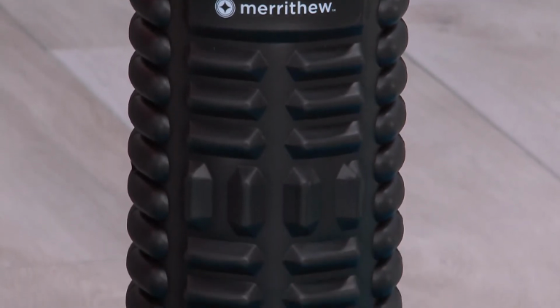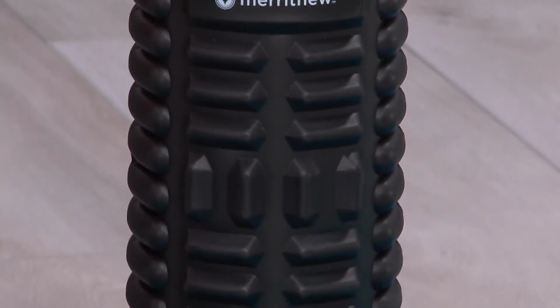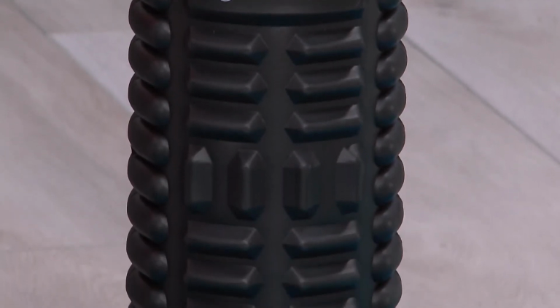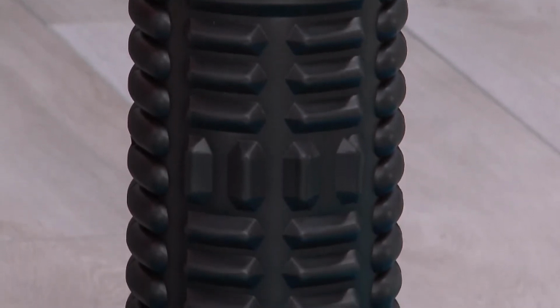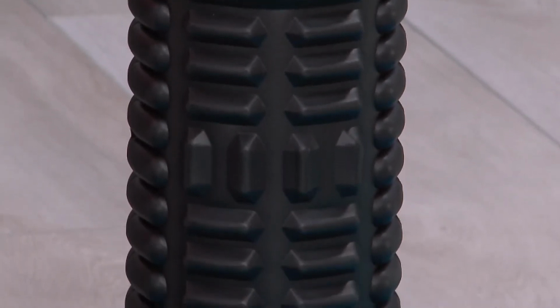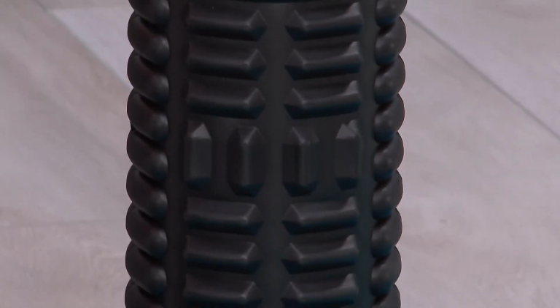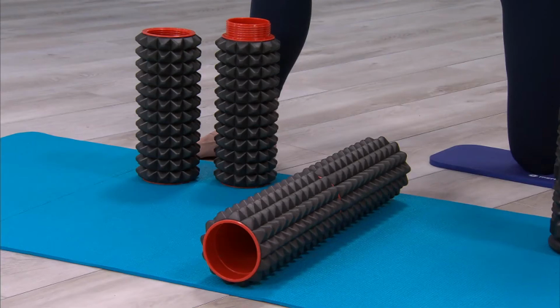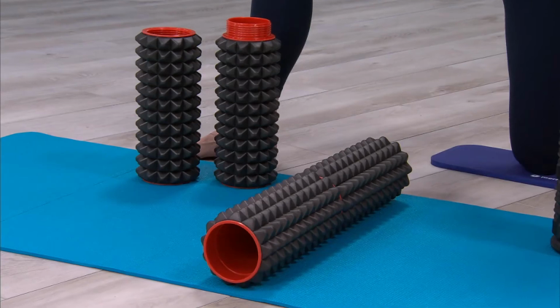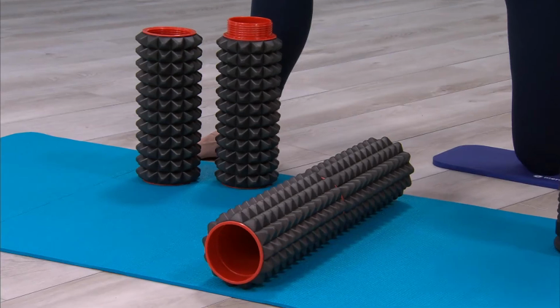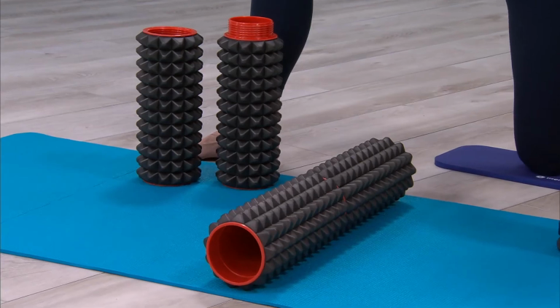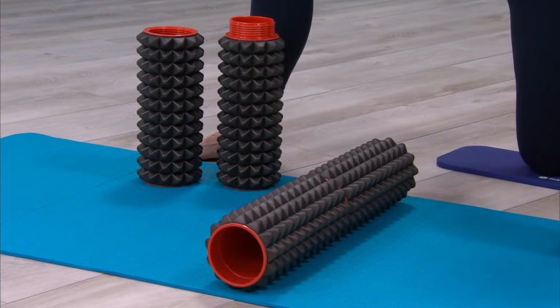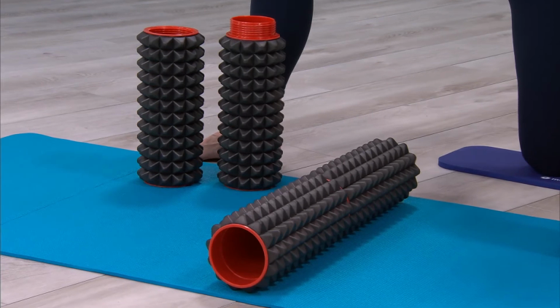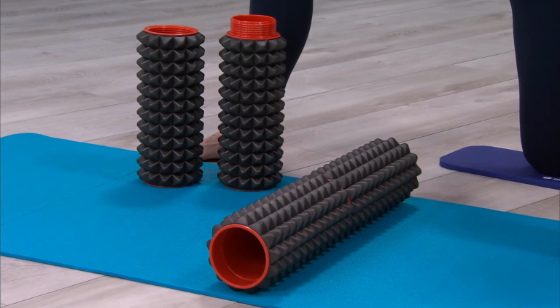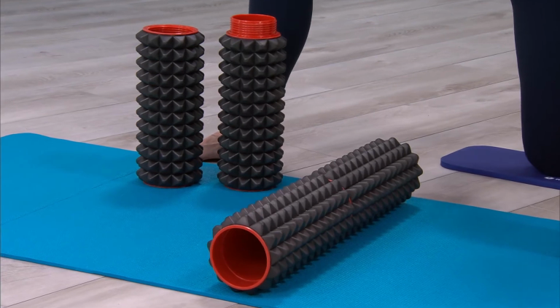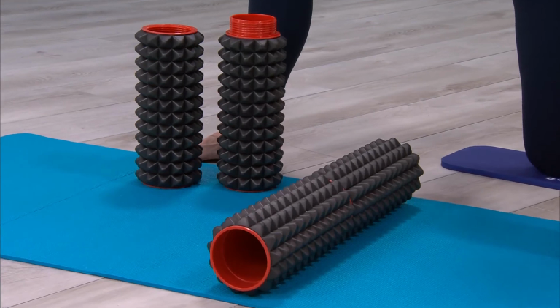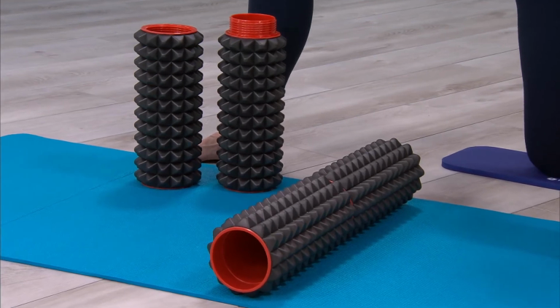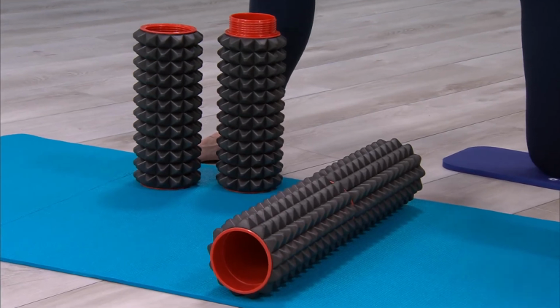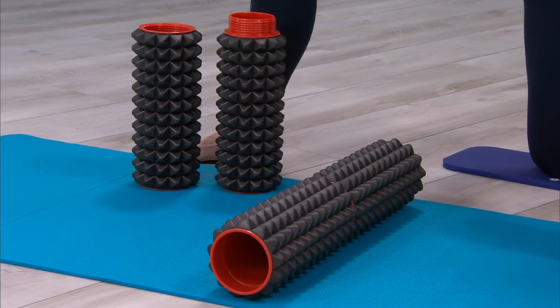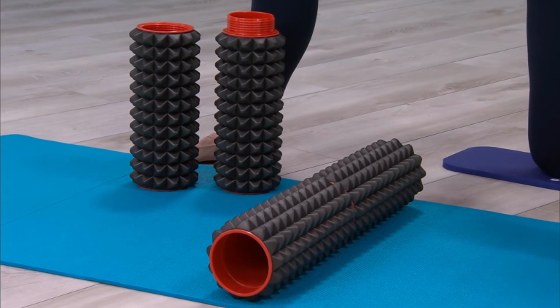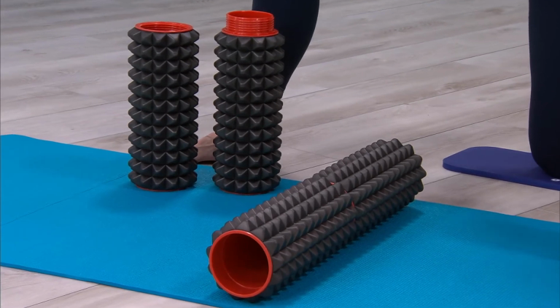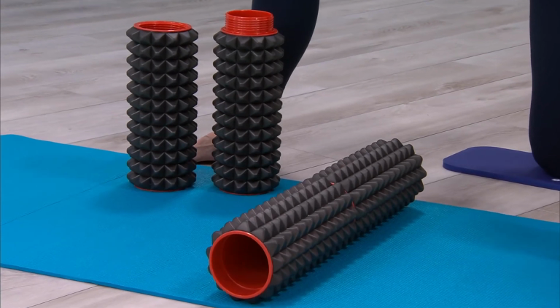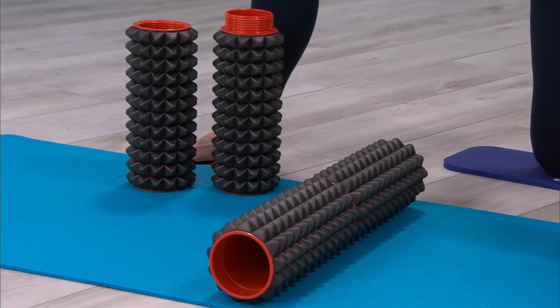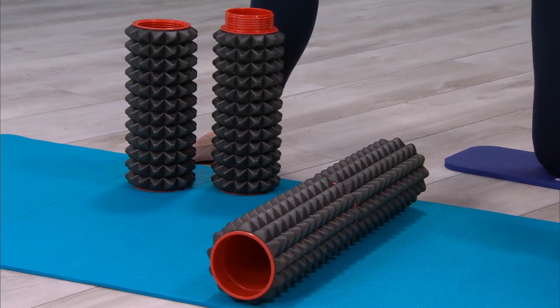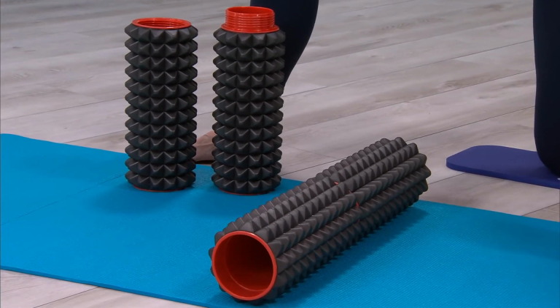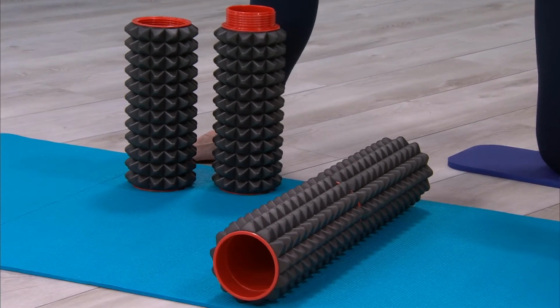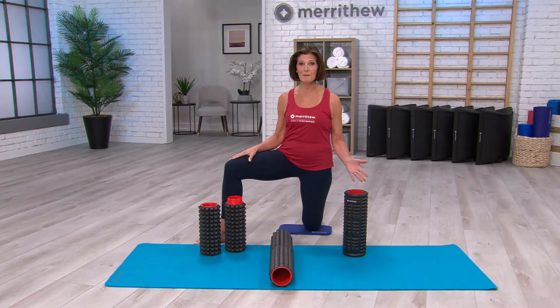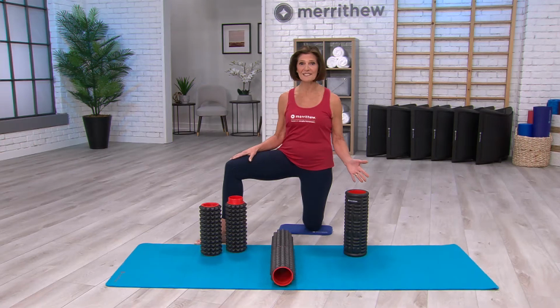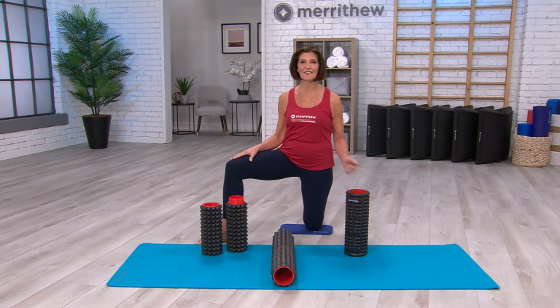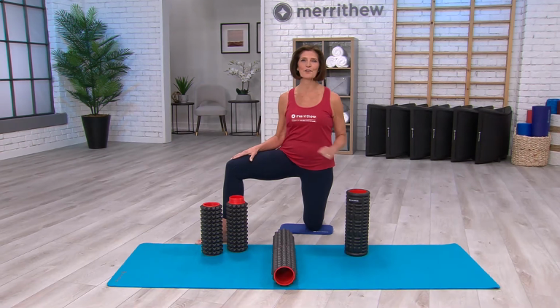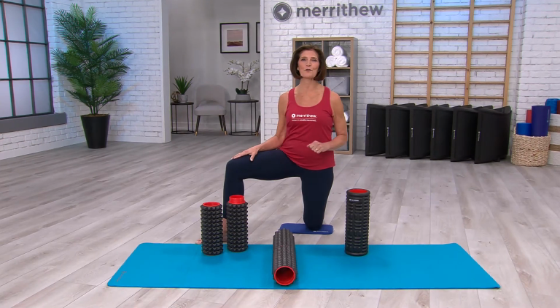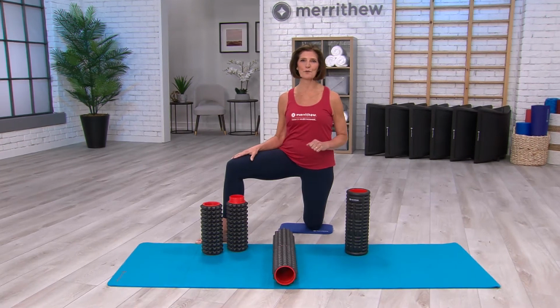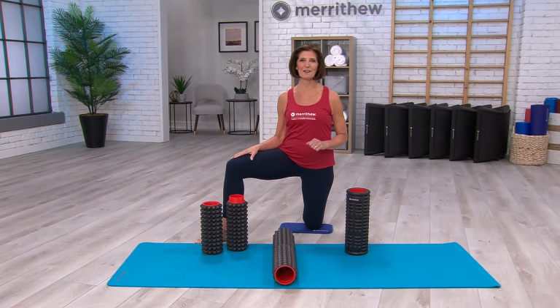These rollers can also be used as a workout tool. Include the massage point roller into your warm-ups or your core workouts.